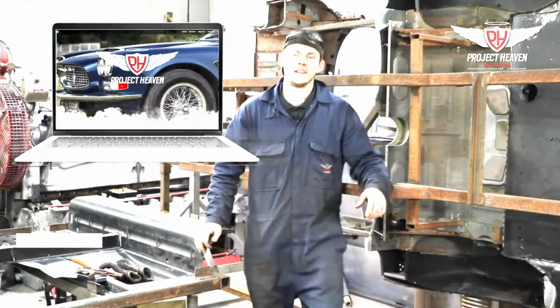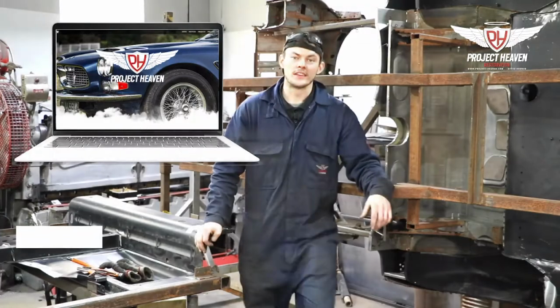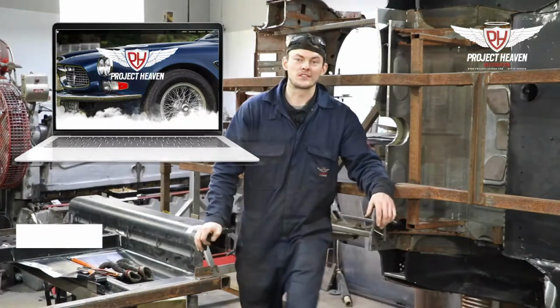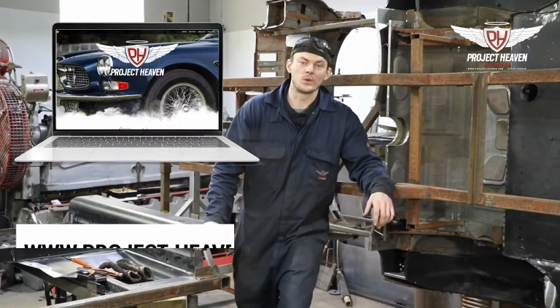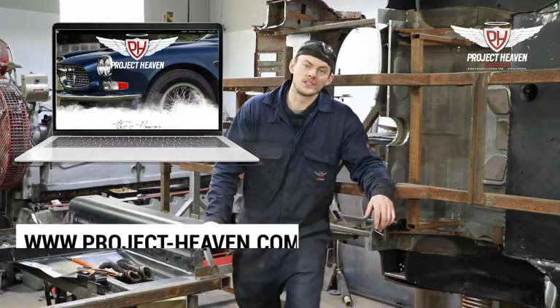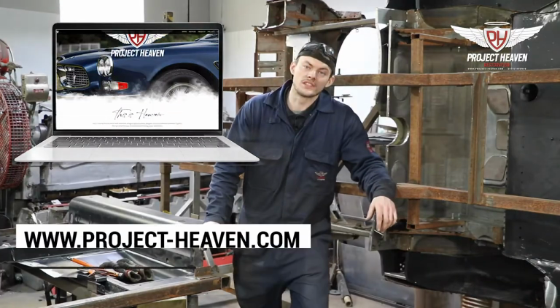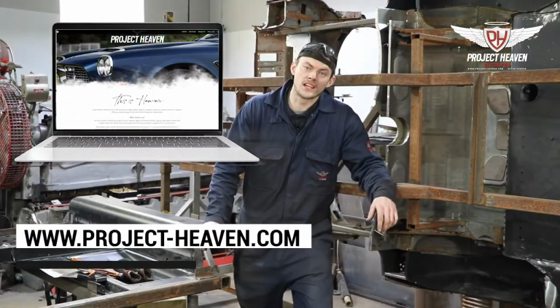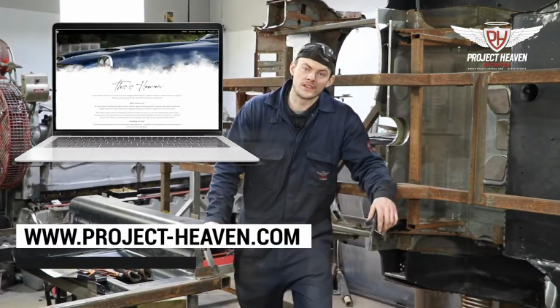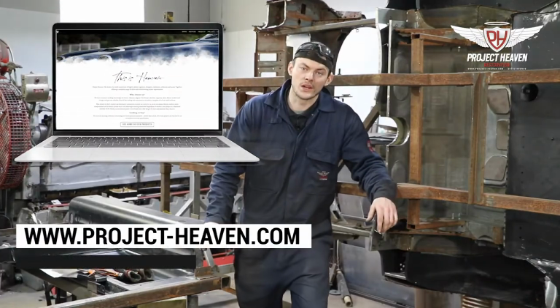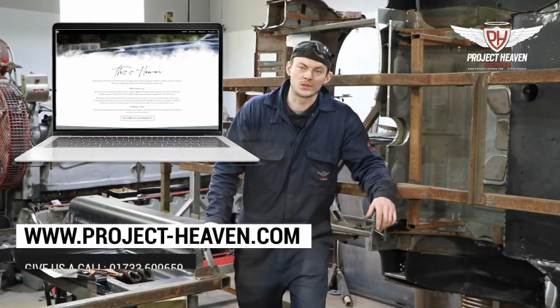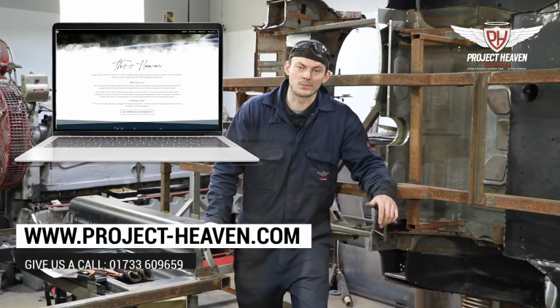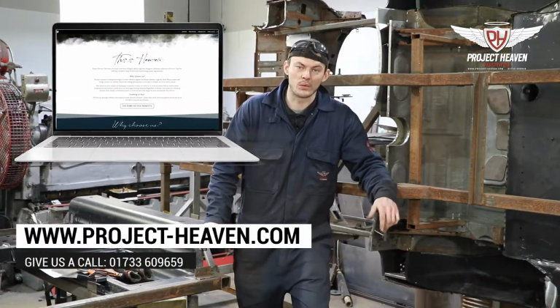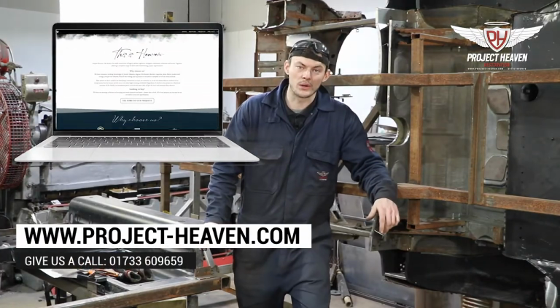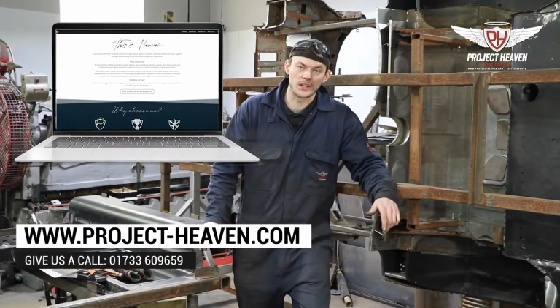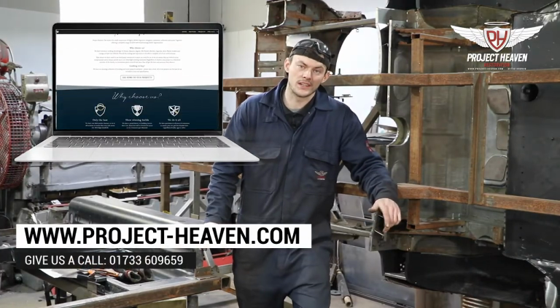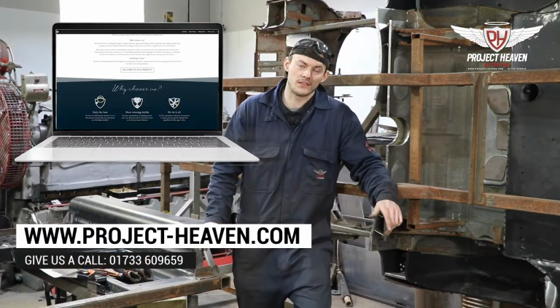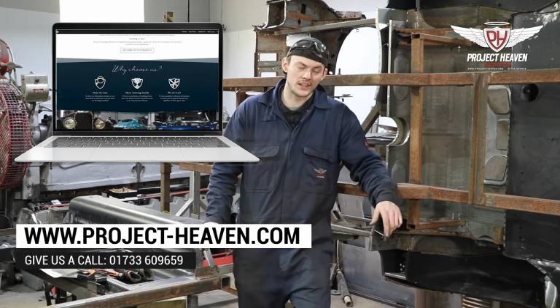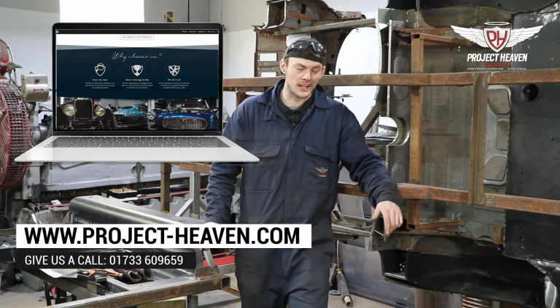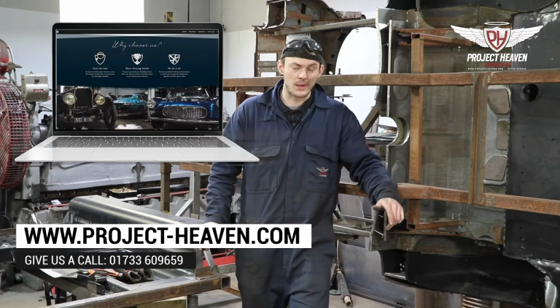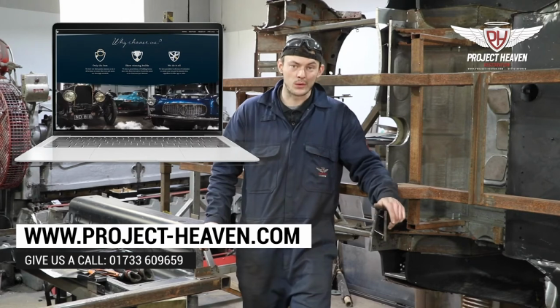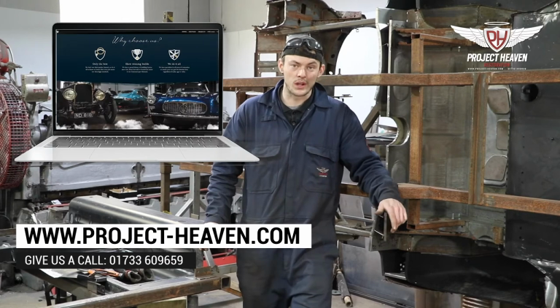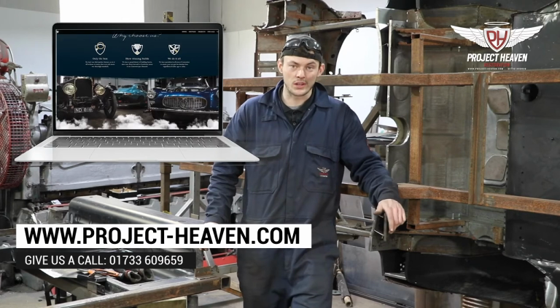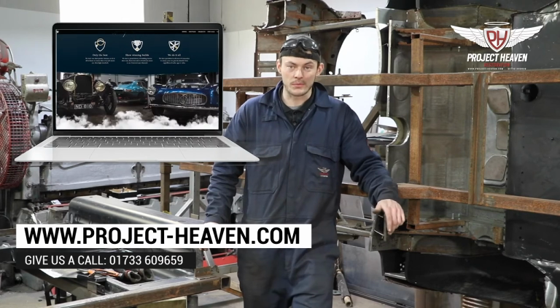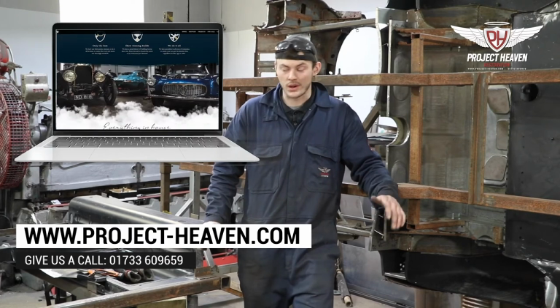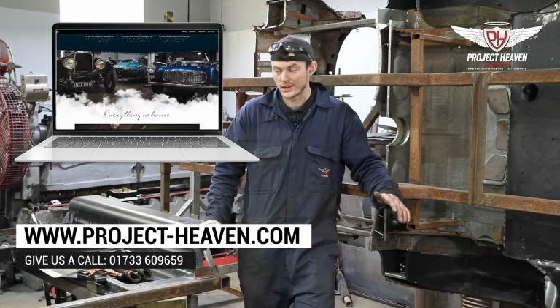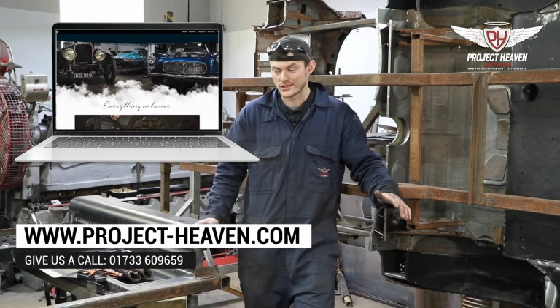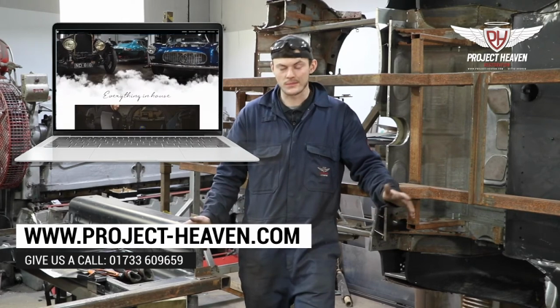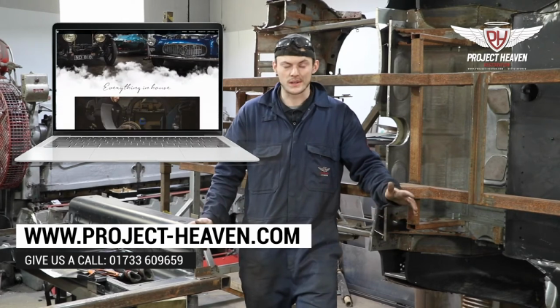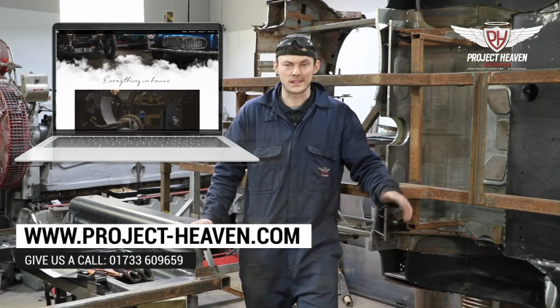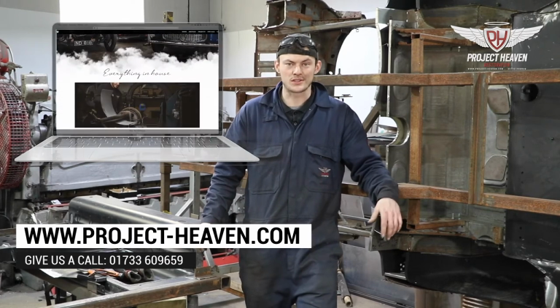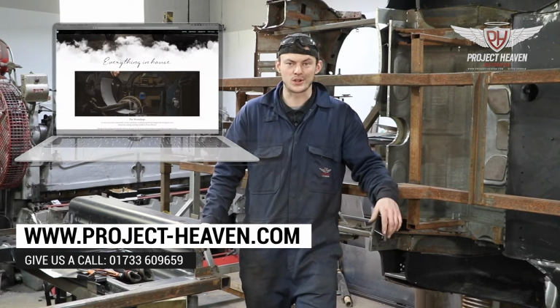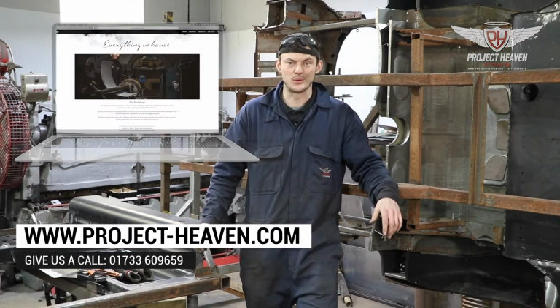Thanks for watching today's video on spot welding. If you need any metalwork doing by us, please give us a call.